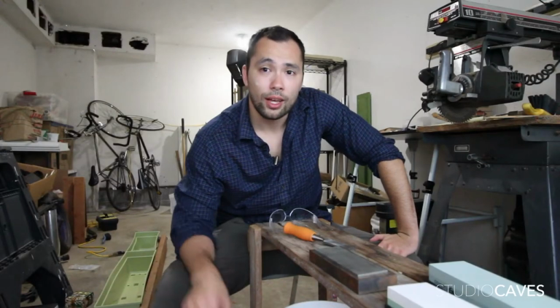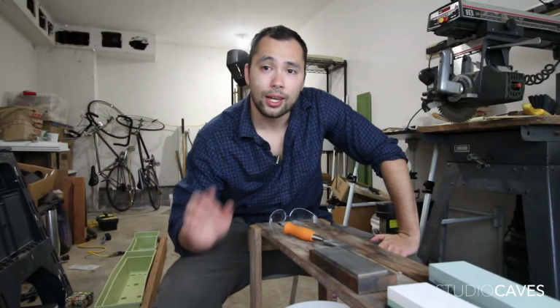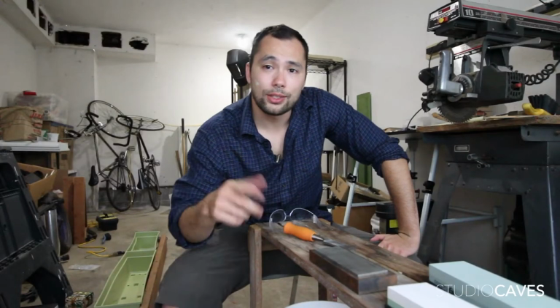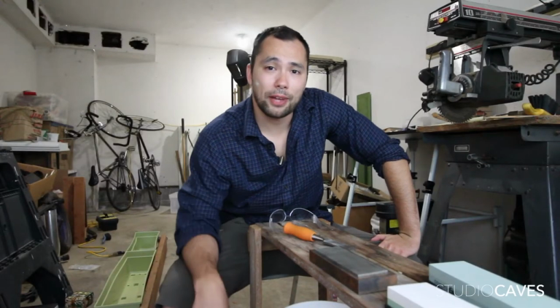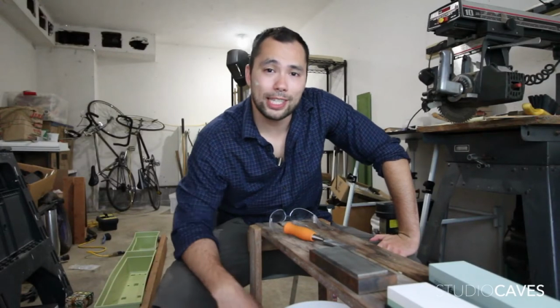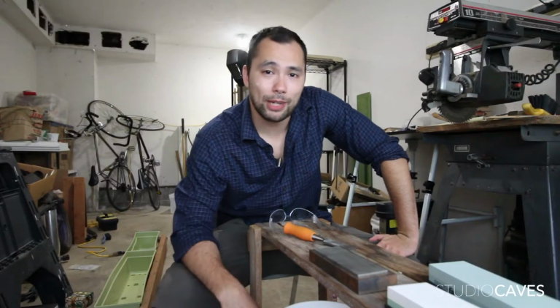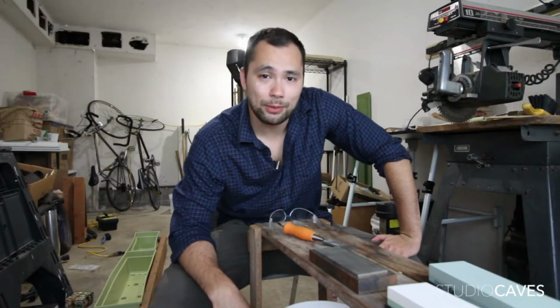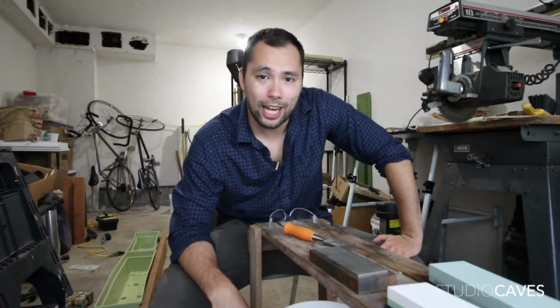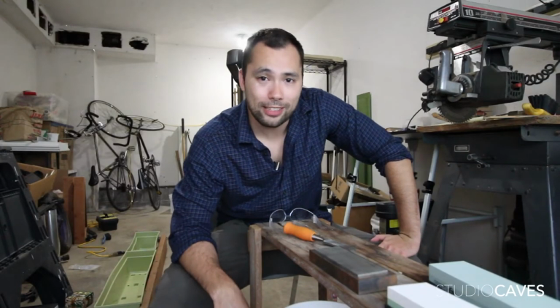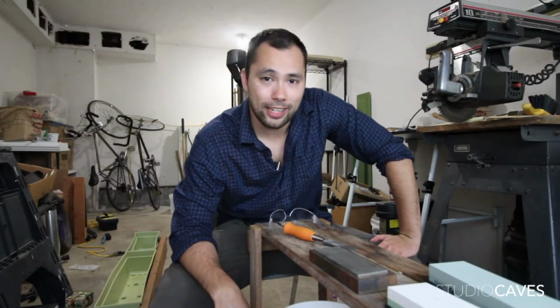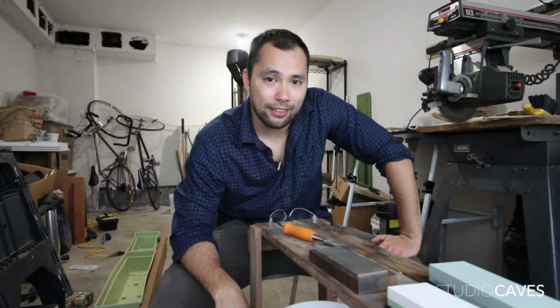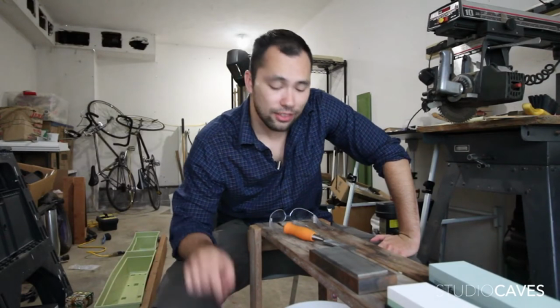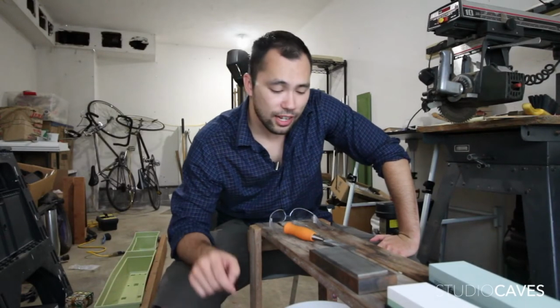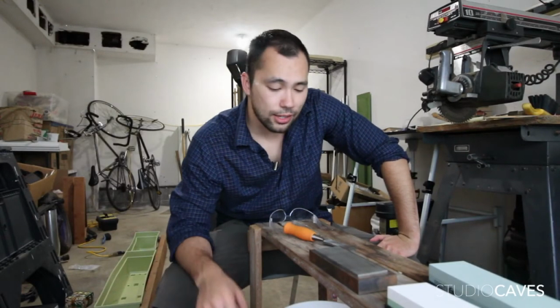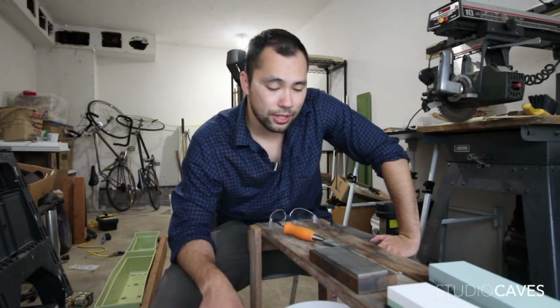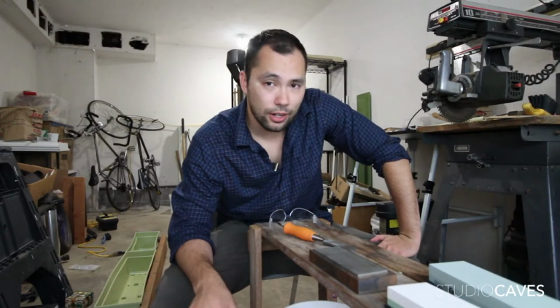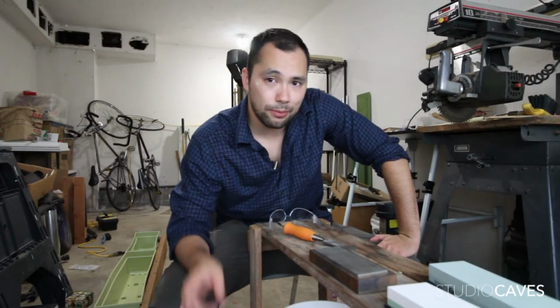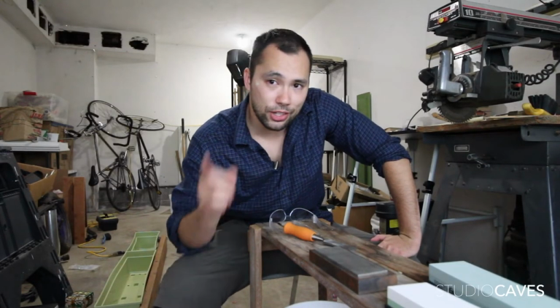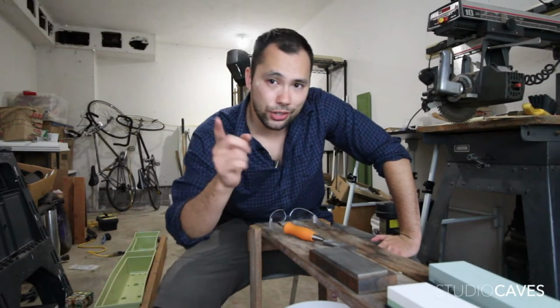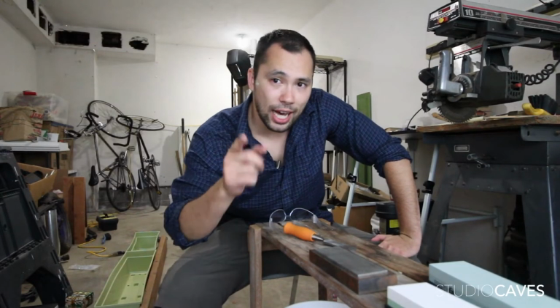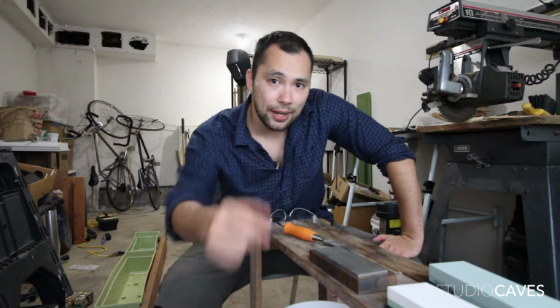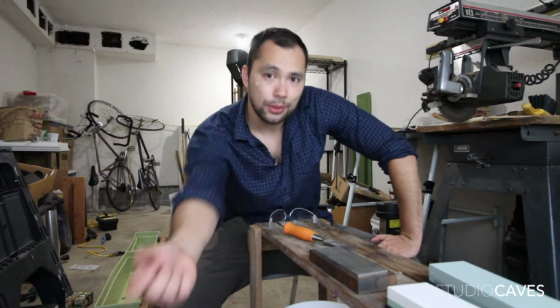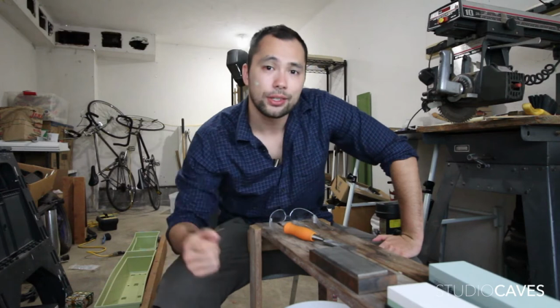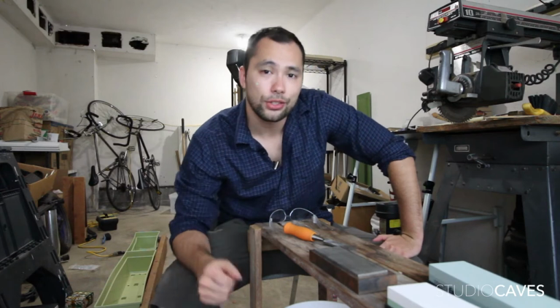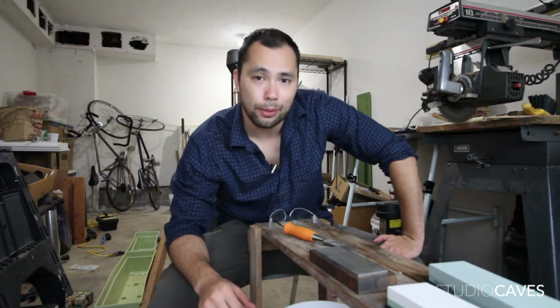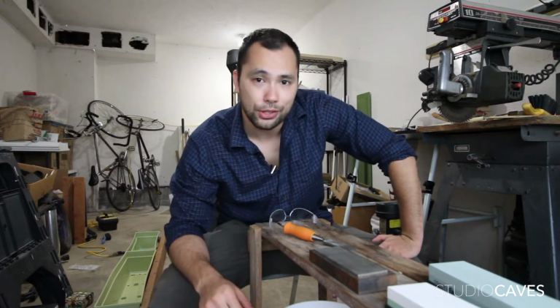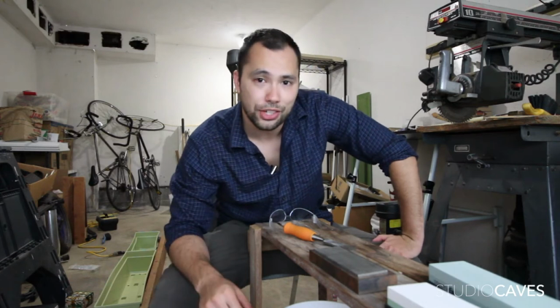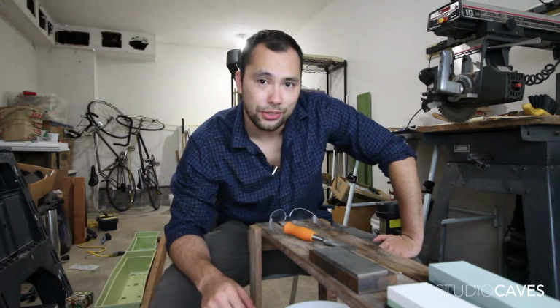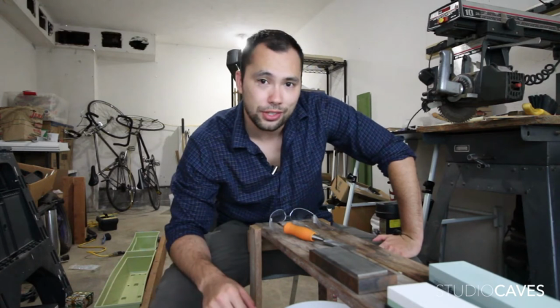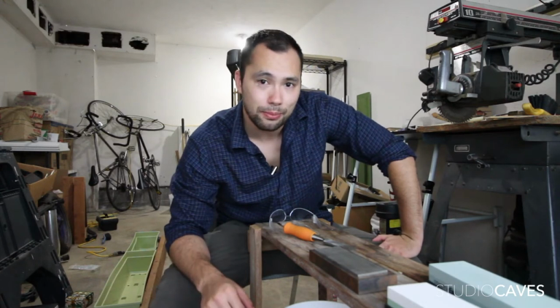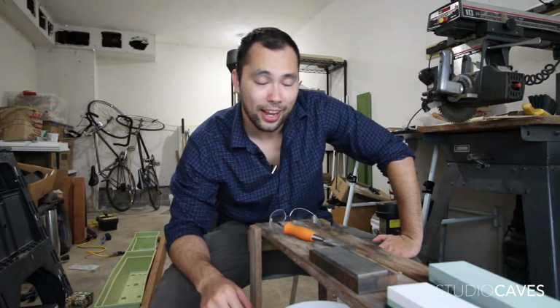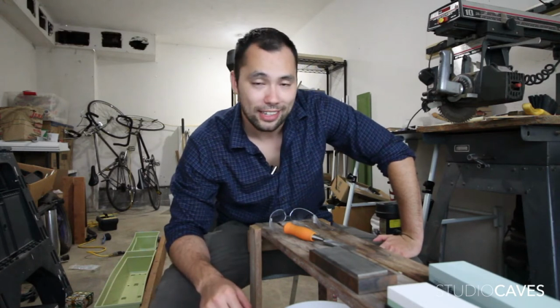What's up guys, my name is Alex Caves. On today's episode I'm gonna show you how to sharpen your chisels by hand.